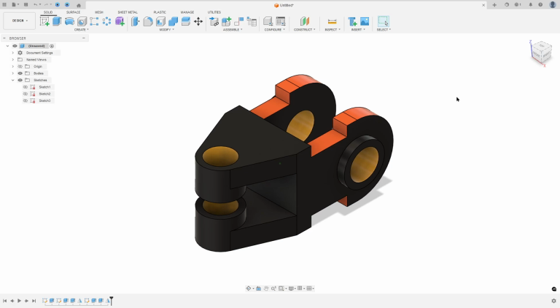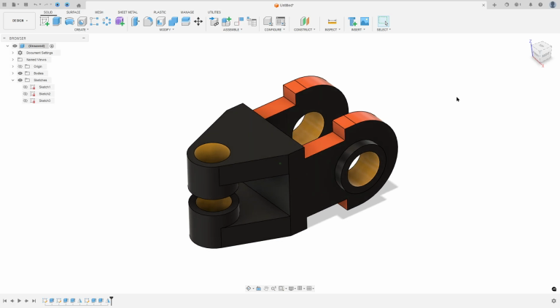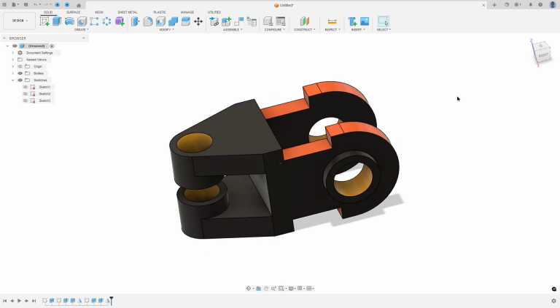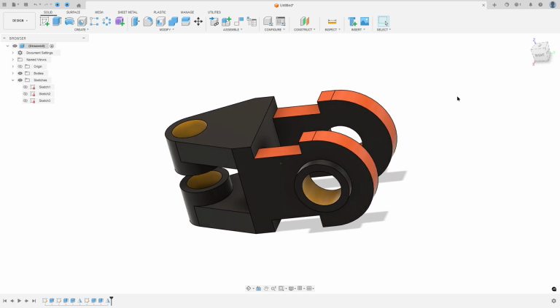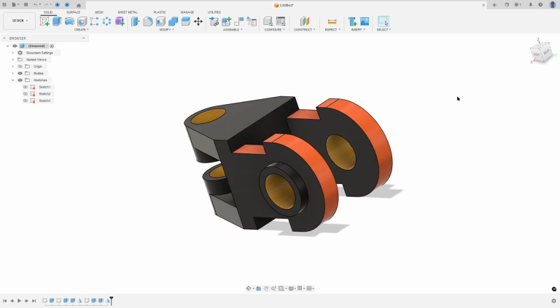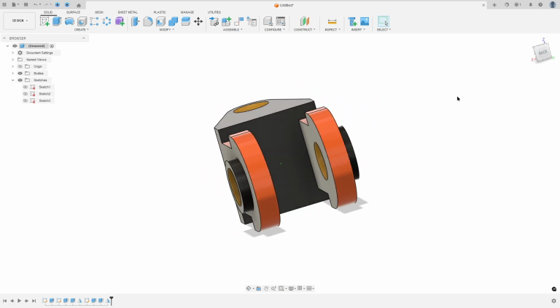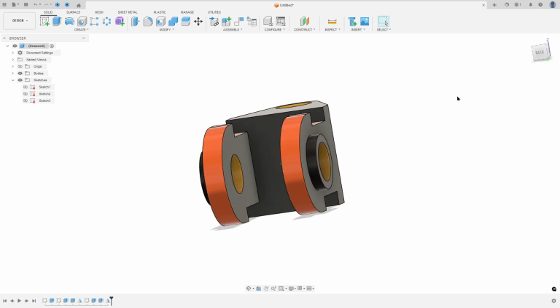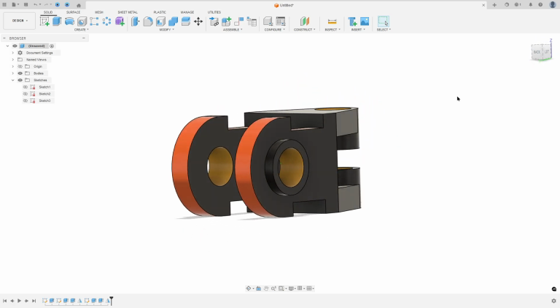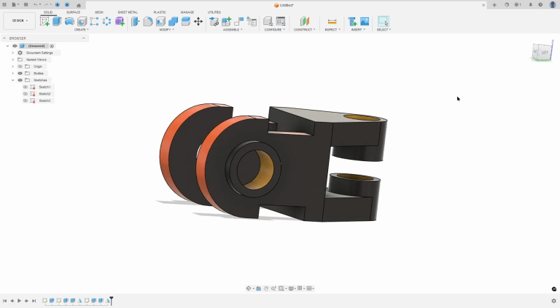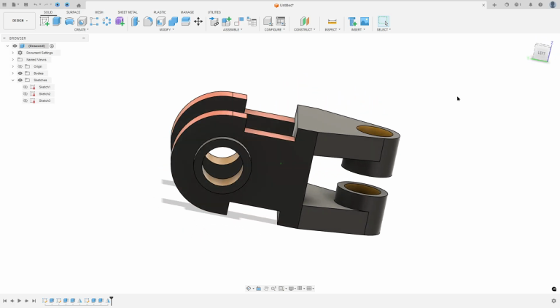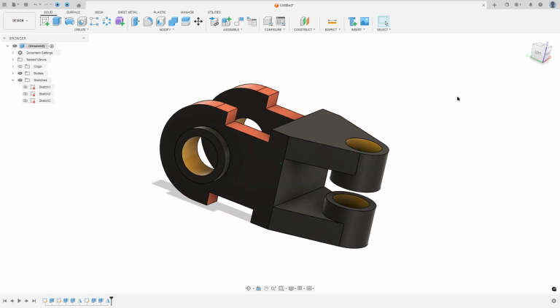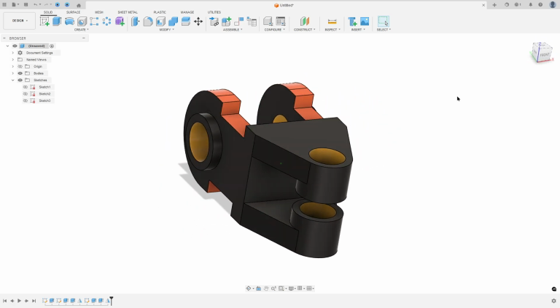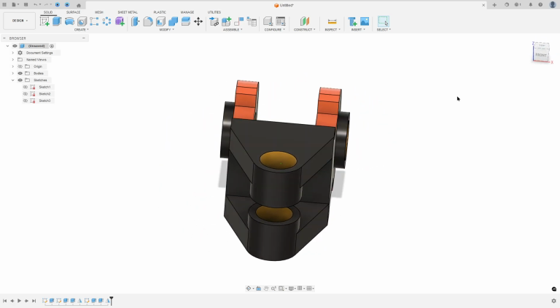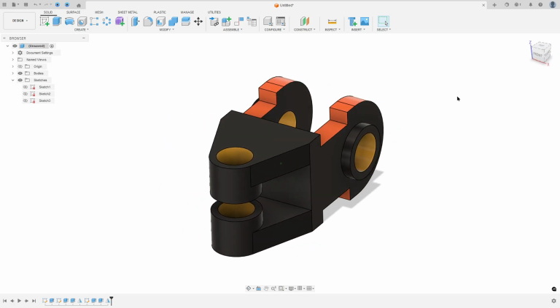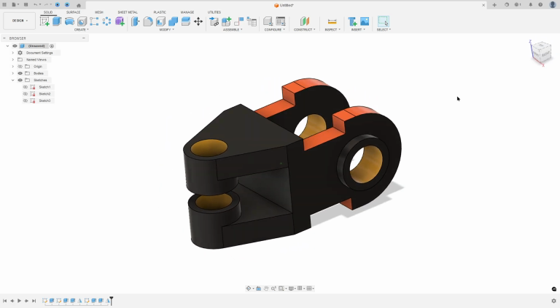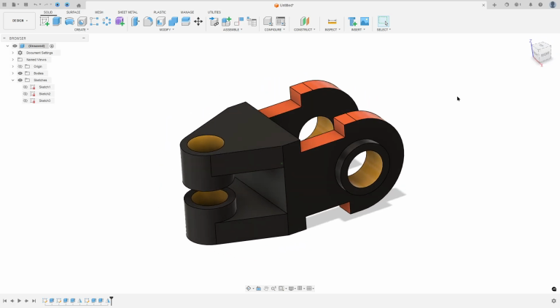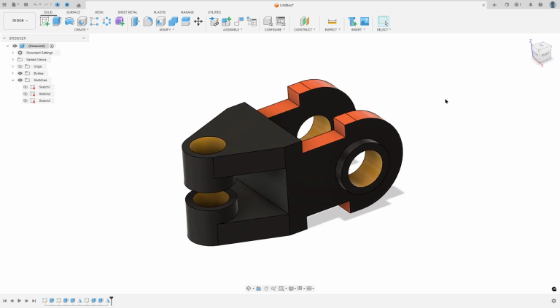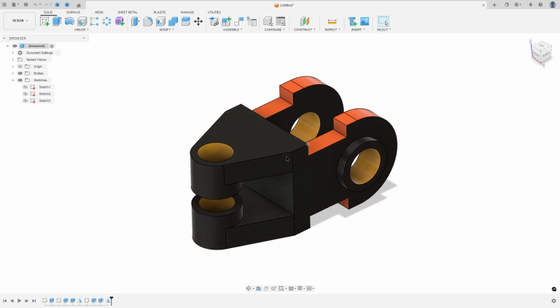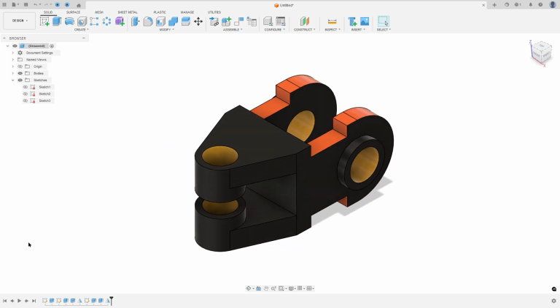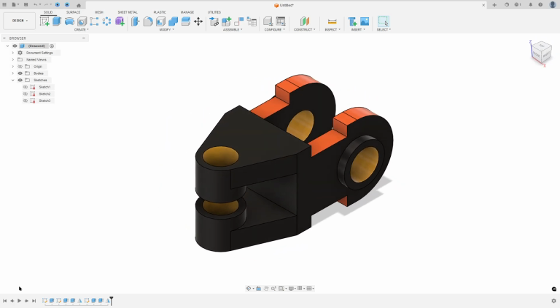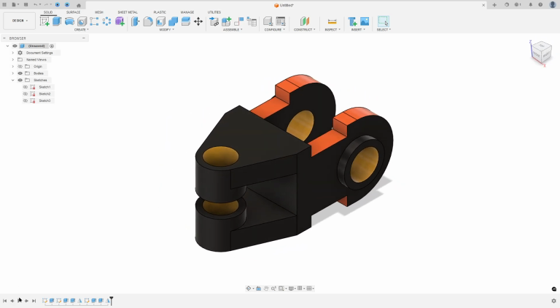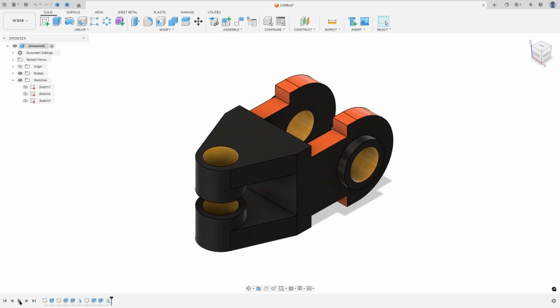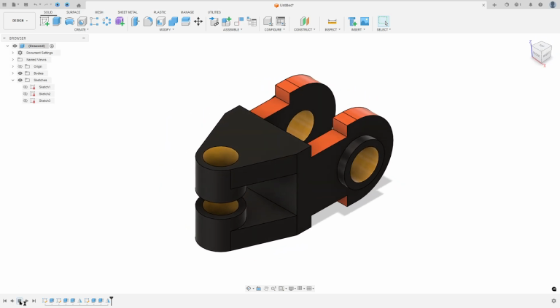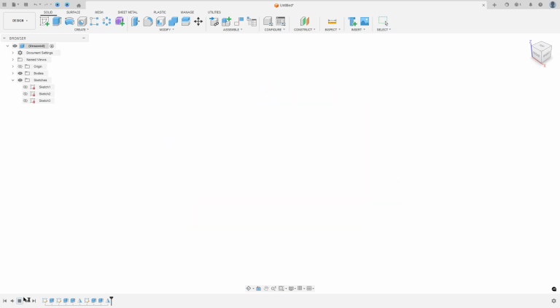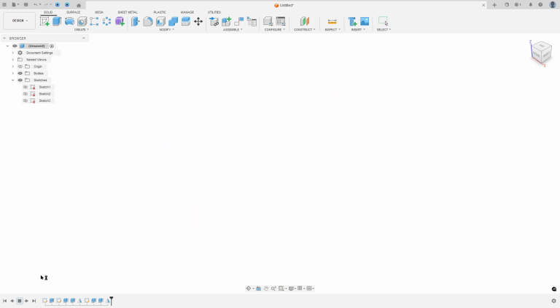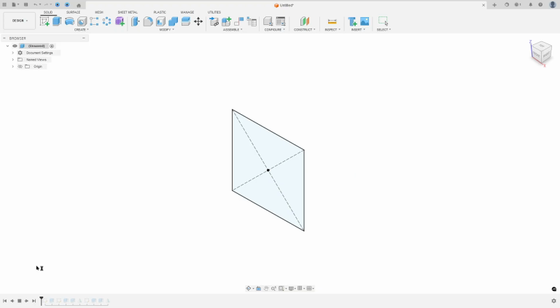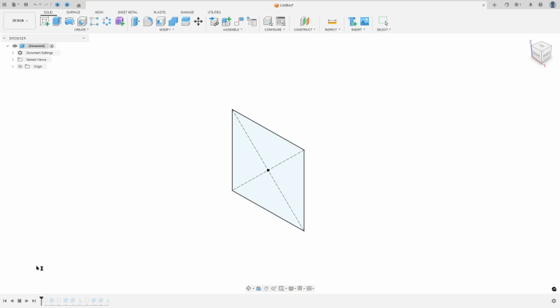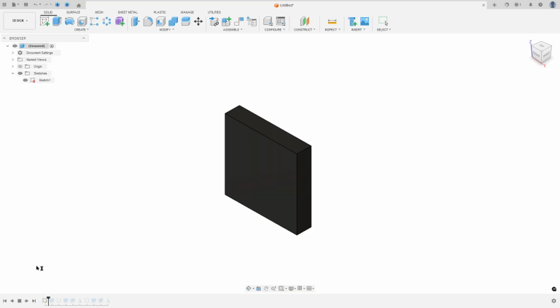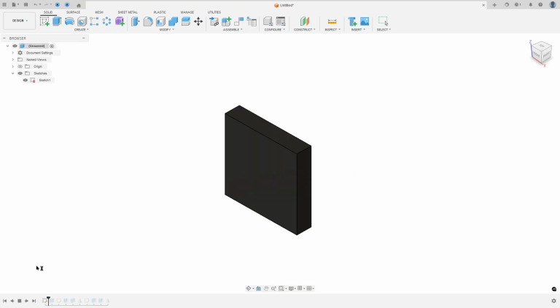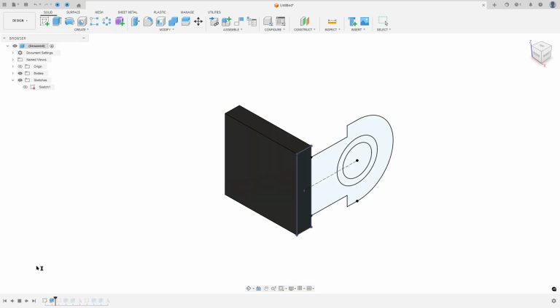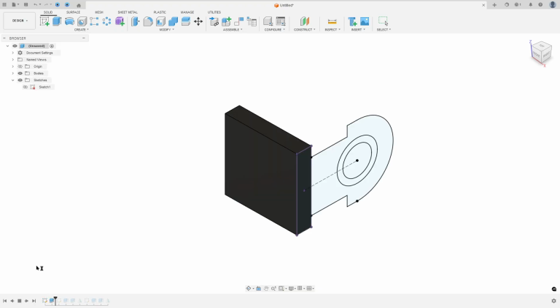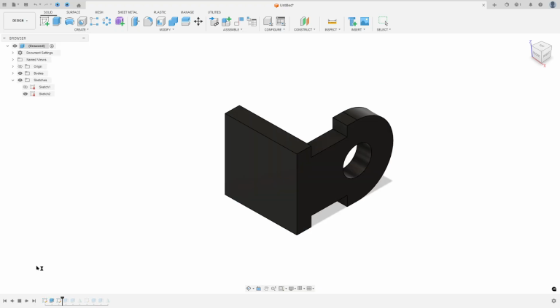Let's make one more tutorial in Autodesk Fusion. In this video you'll learn how to use the extrude and mirror tools.